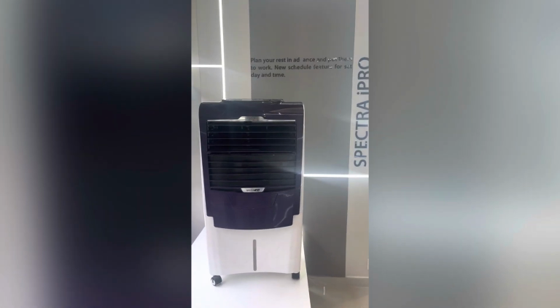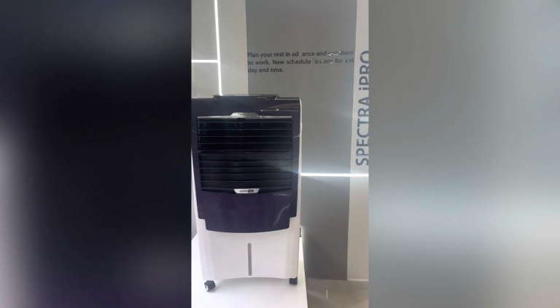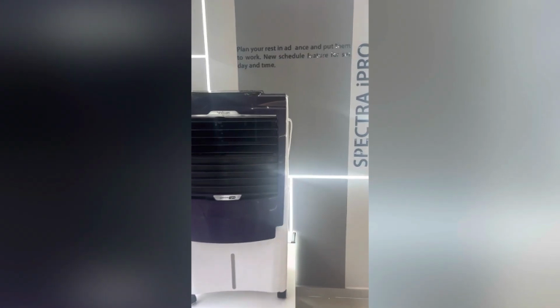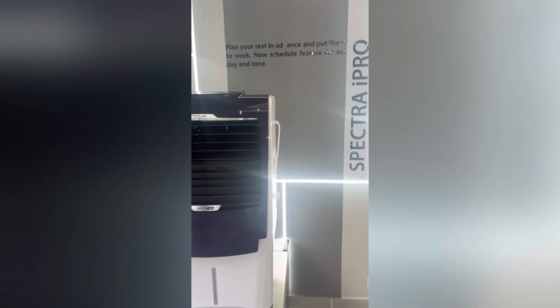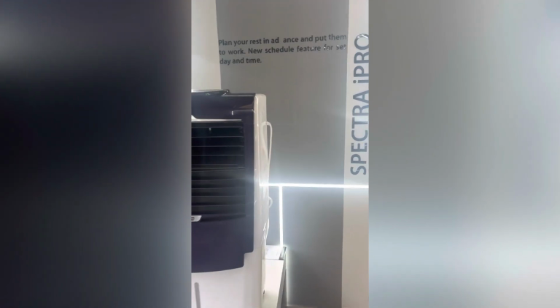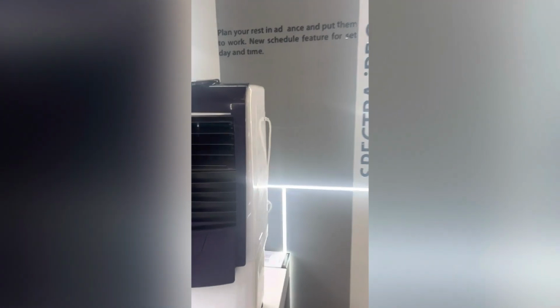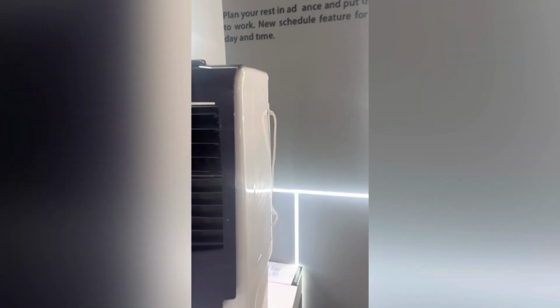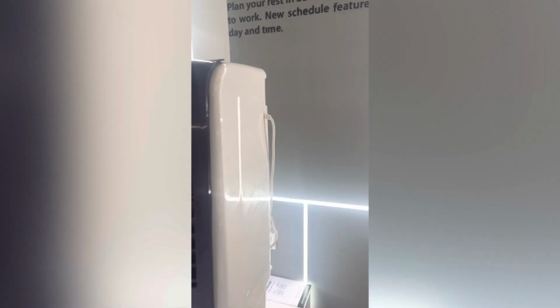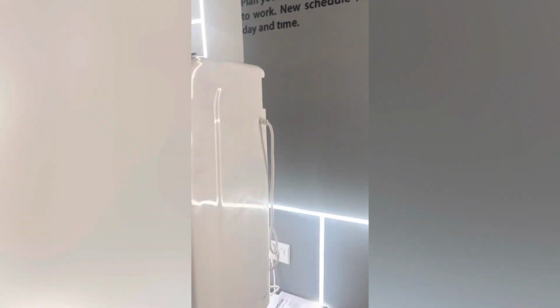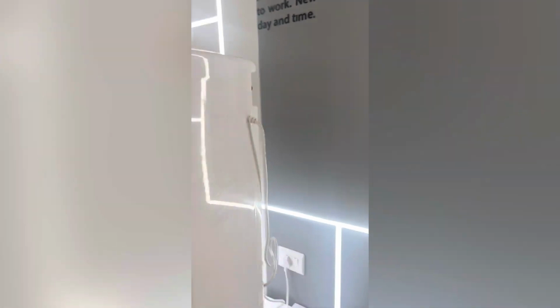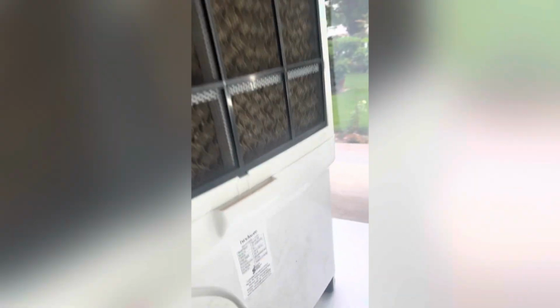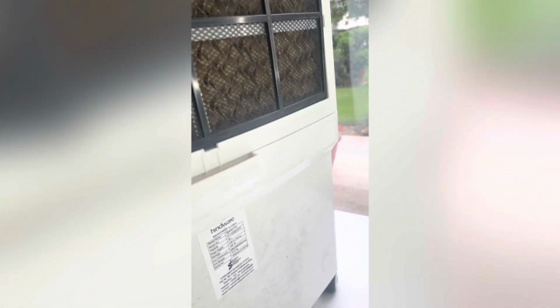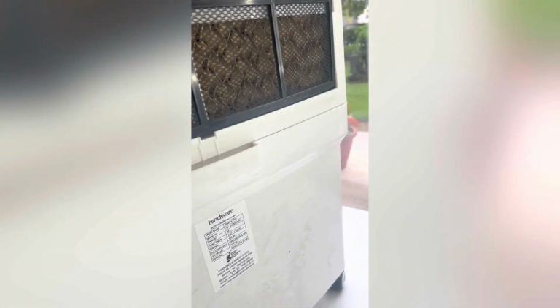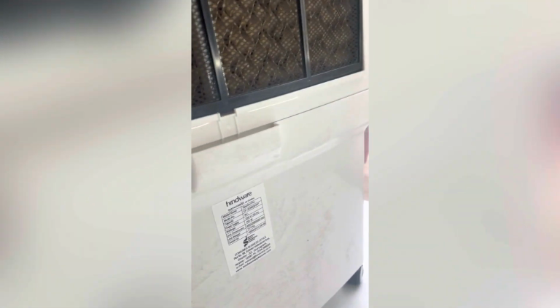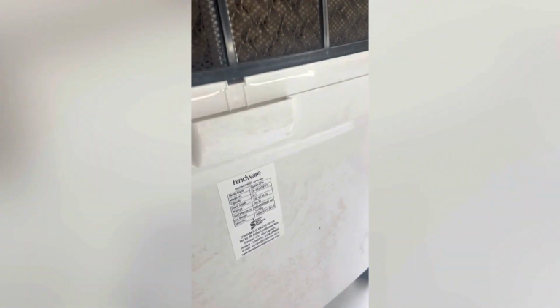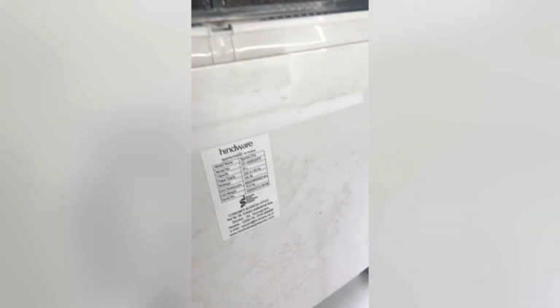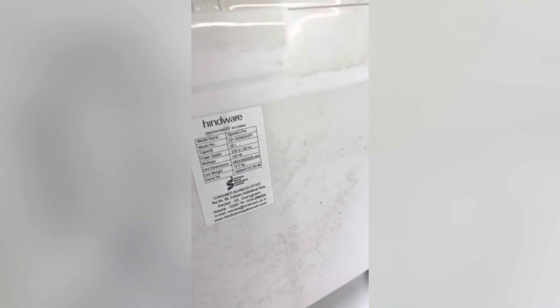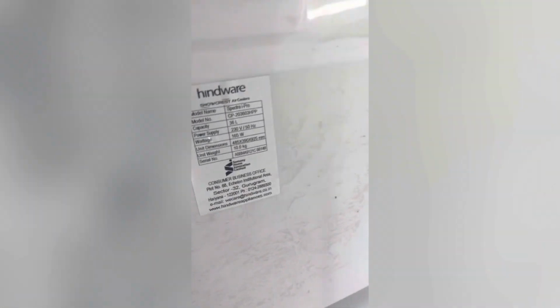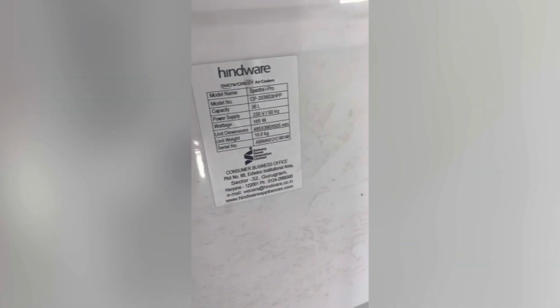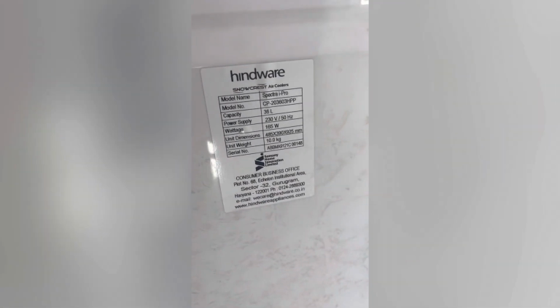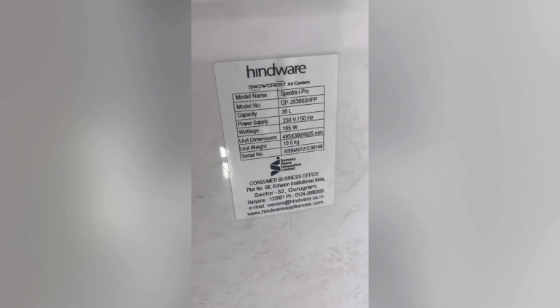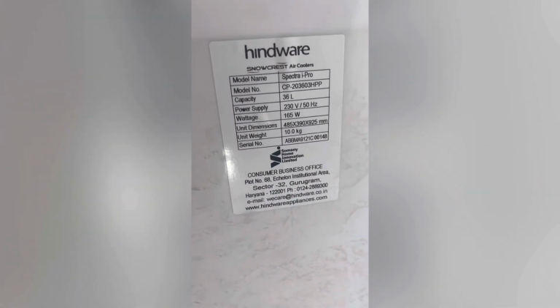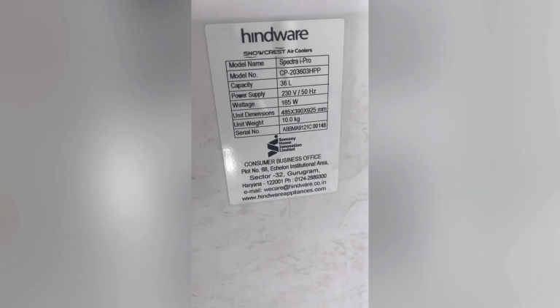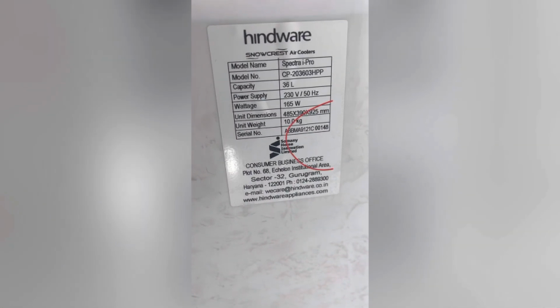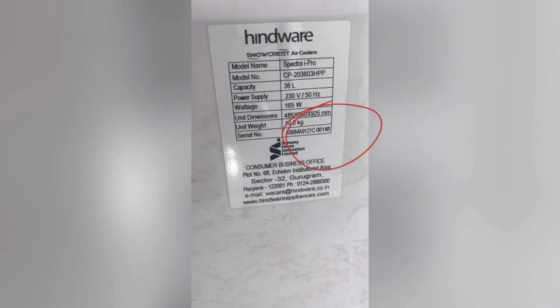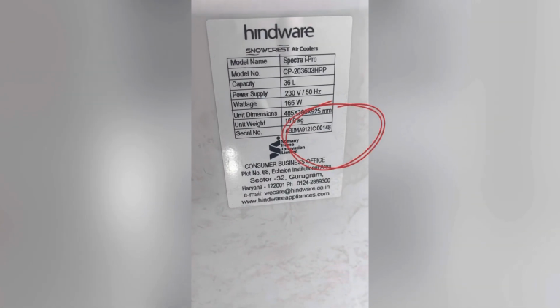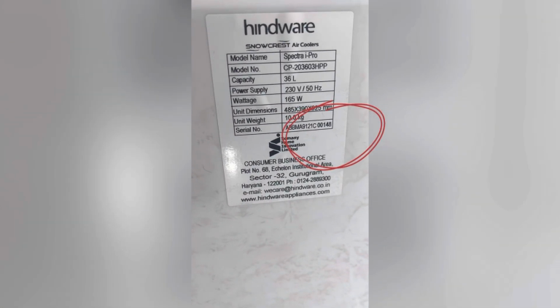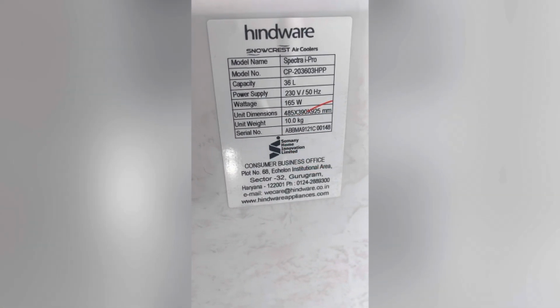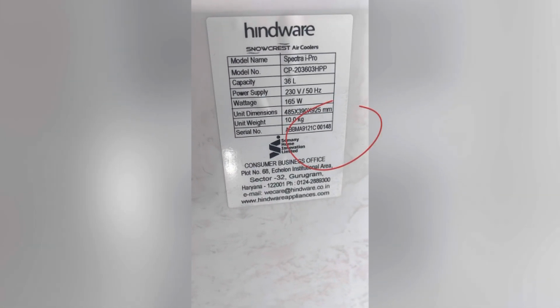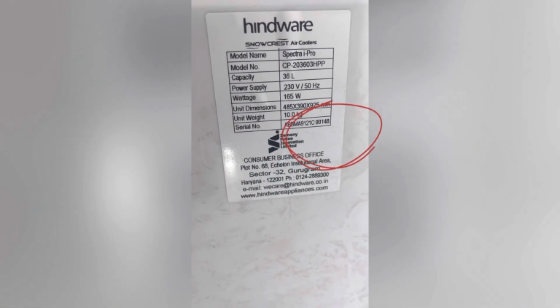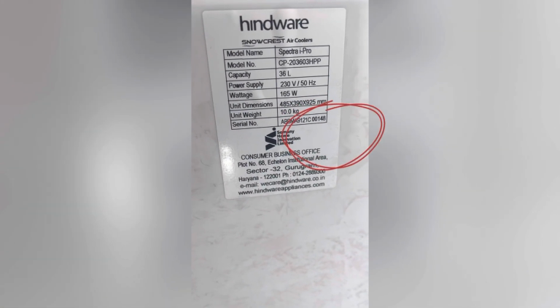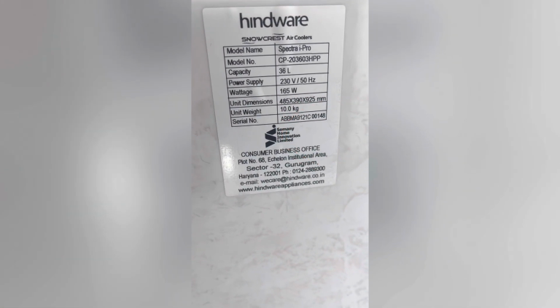This is the Spectra iPro smart air cooler. The serial number can be seen at the back side of the product.